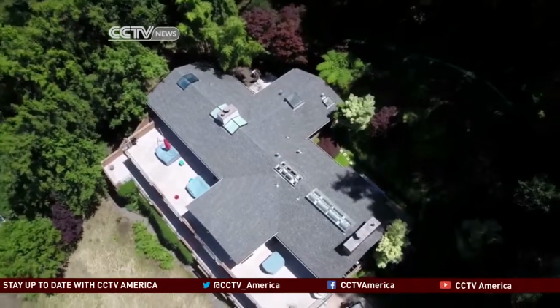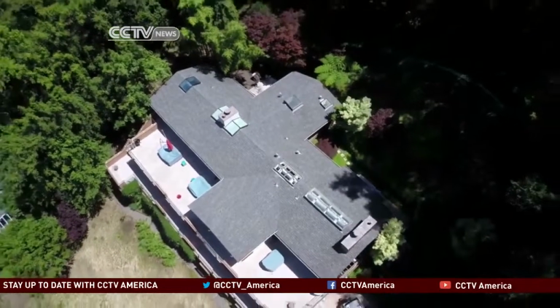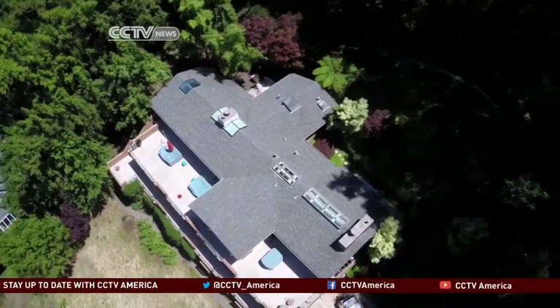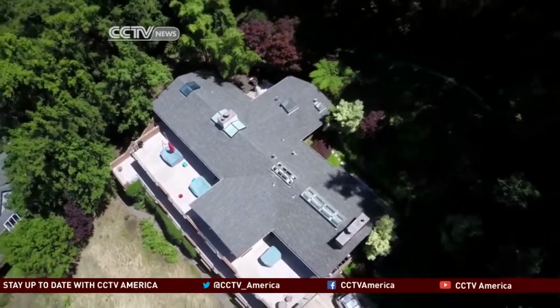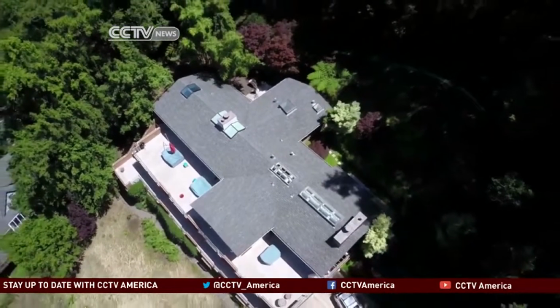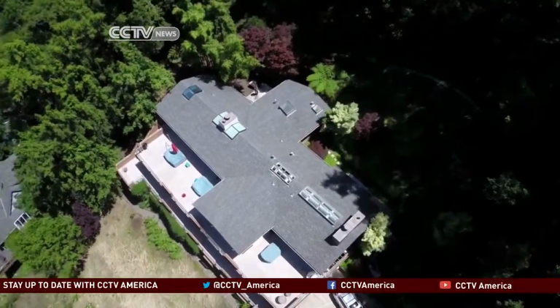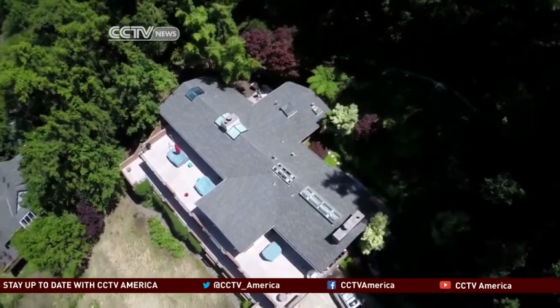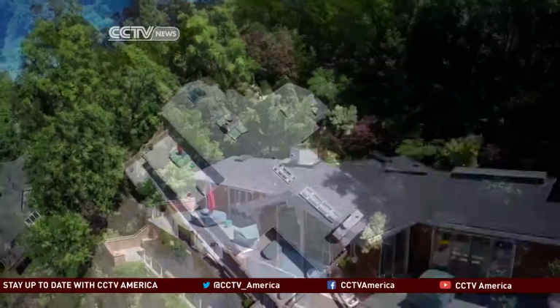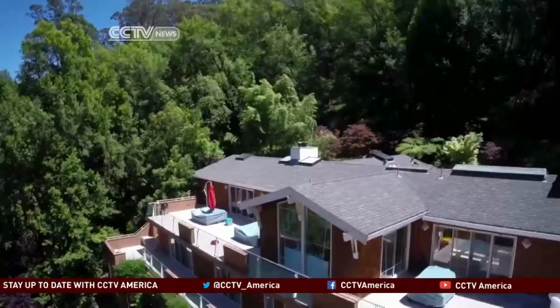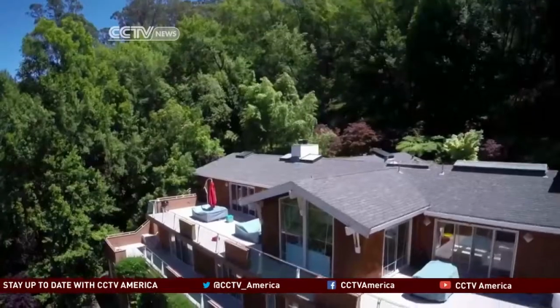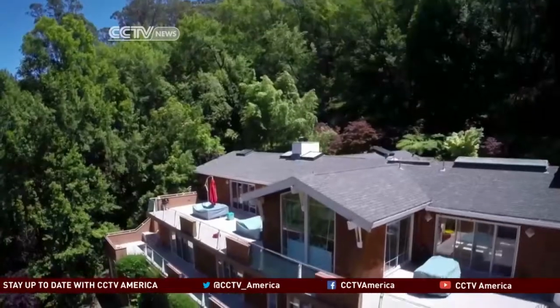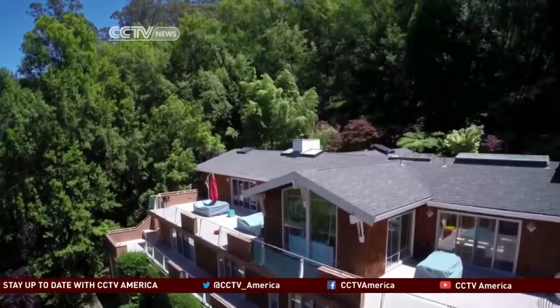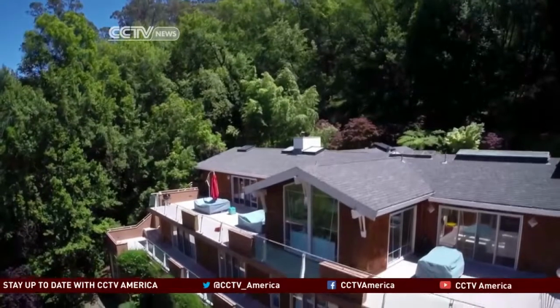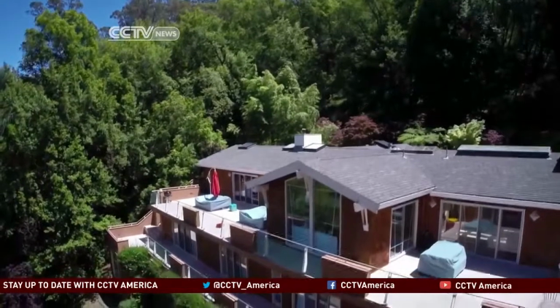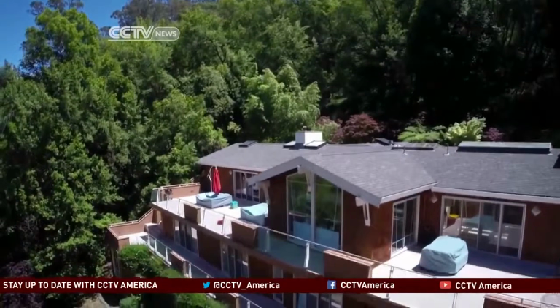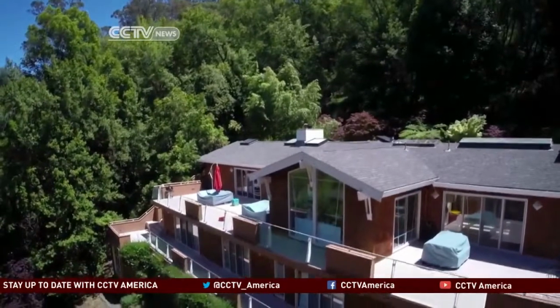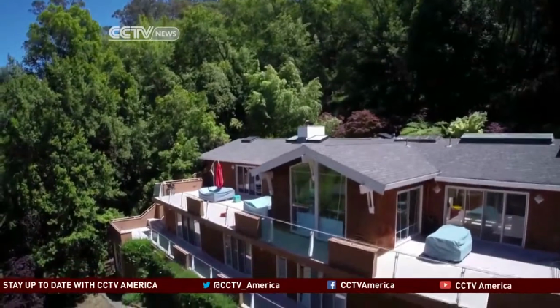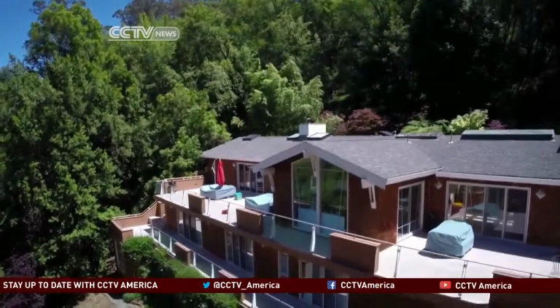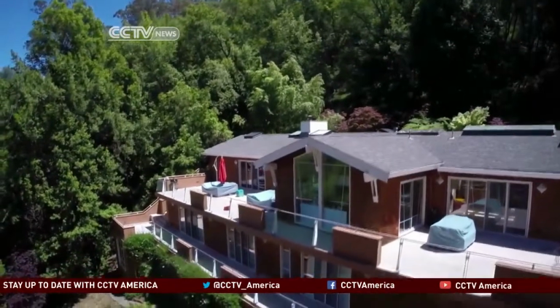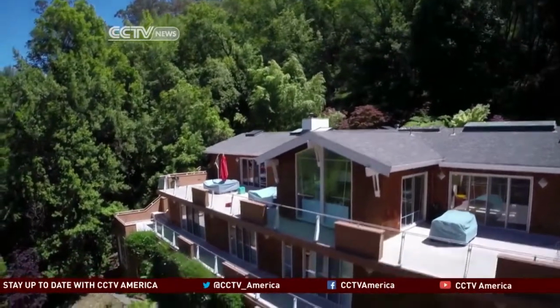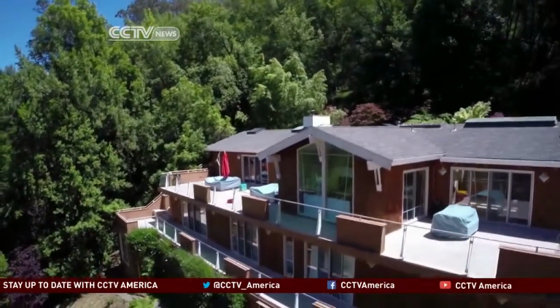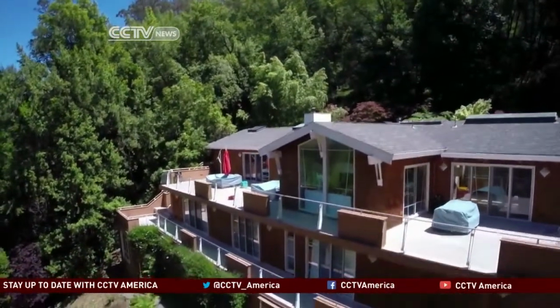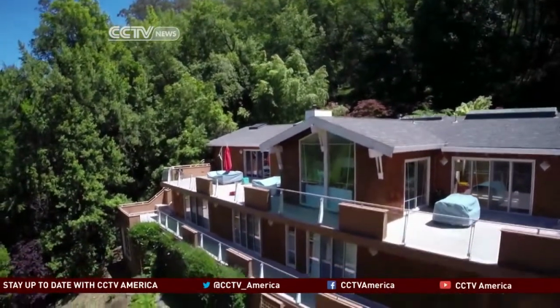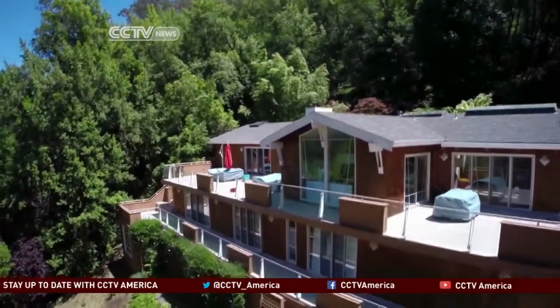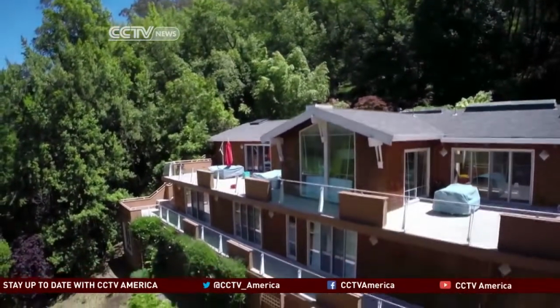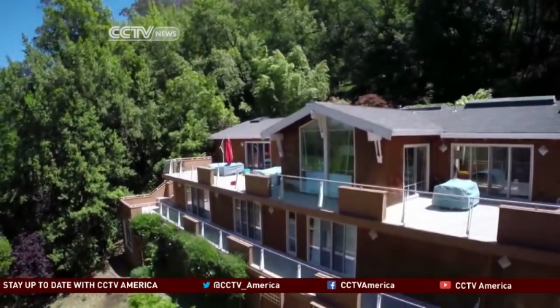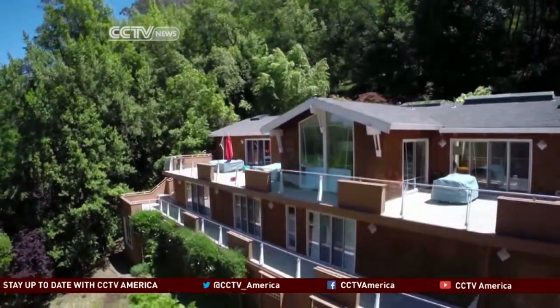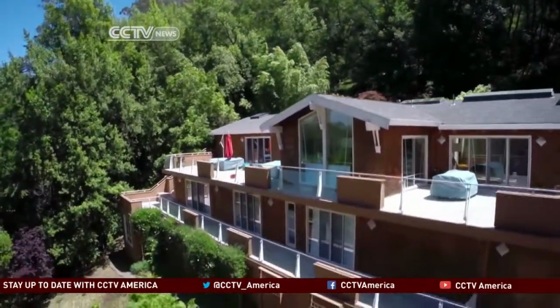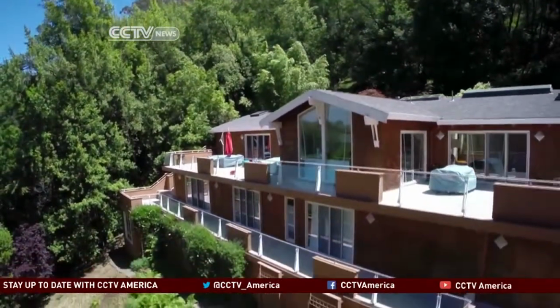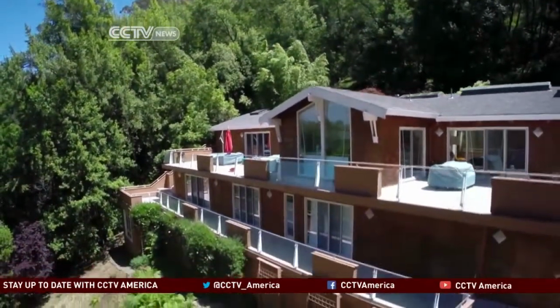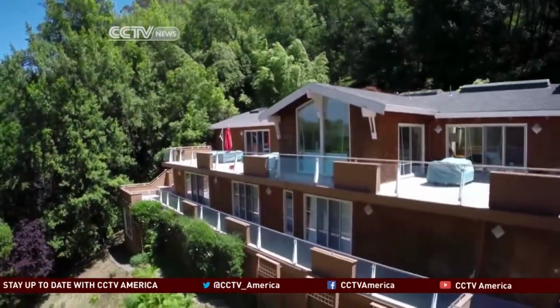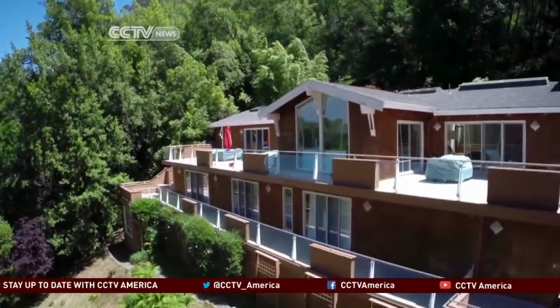Socolario says the drone not only helps her sell at higher prices, but also saves her from having to rent a helicopter for thousands of dollars.